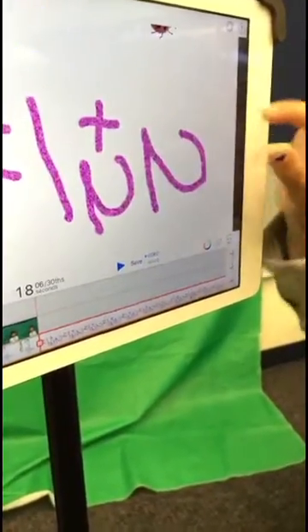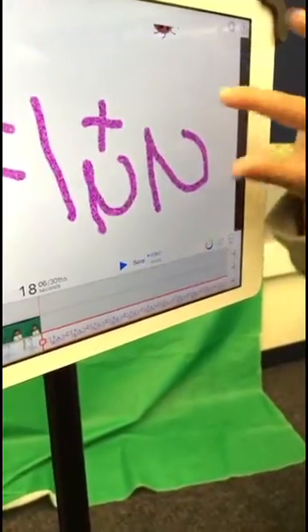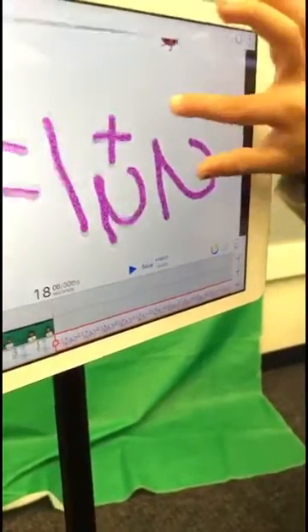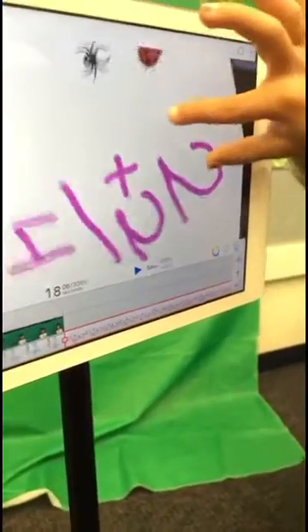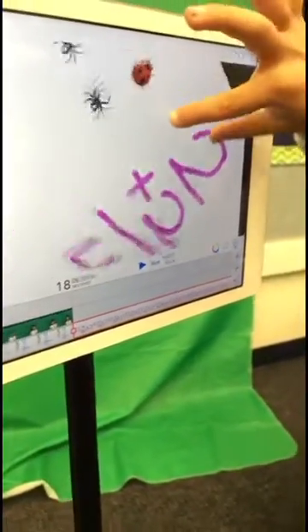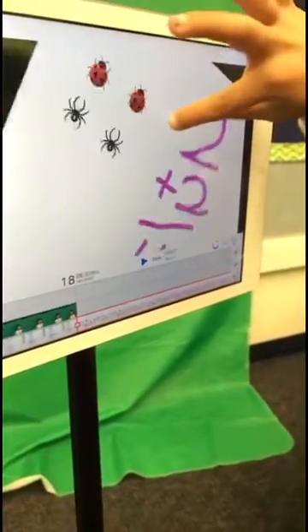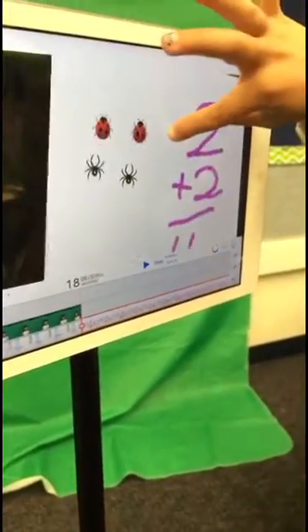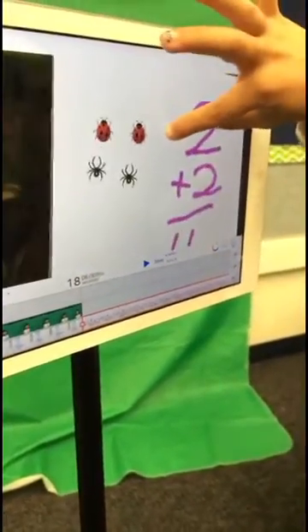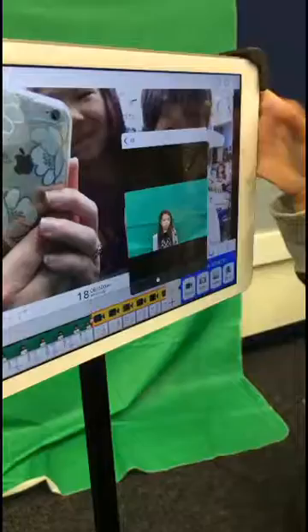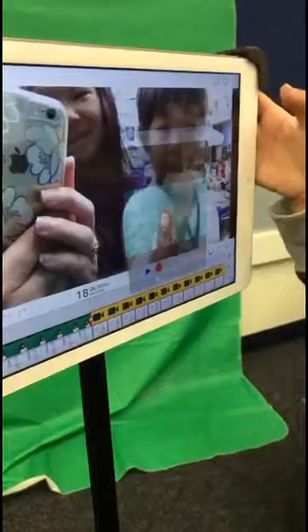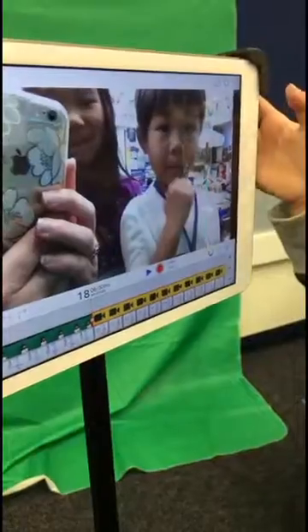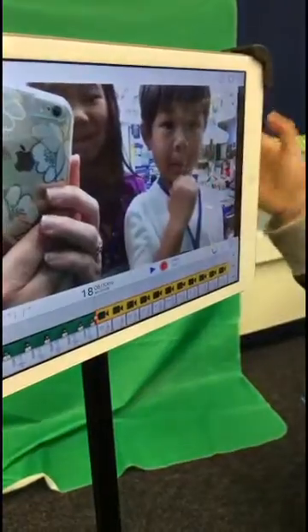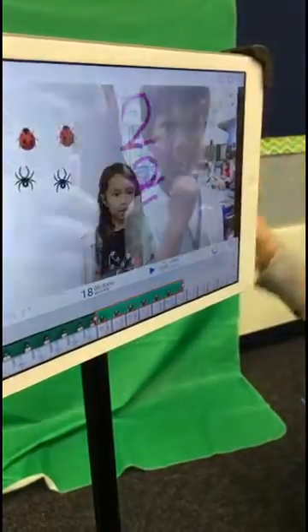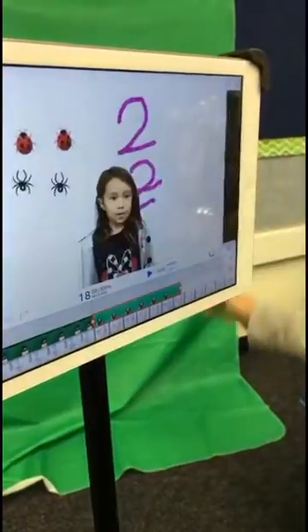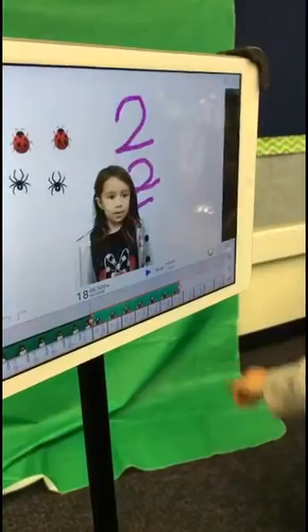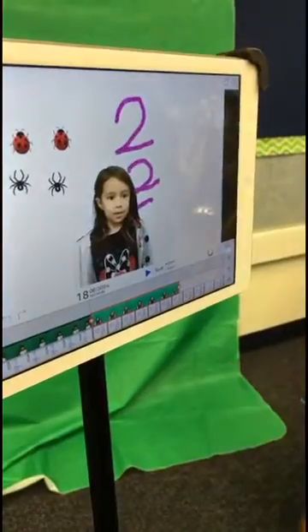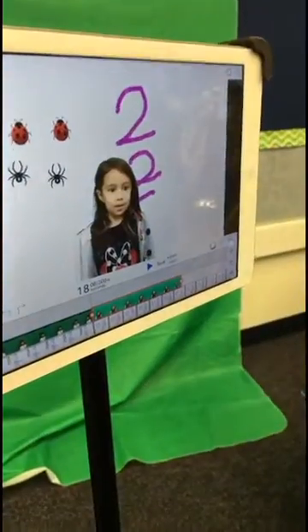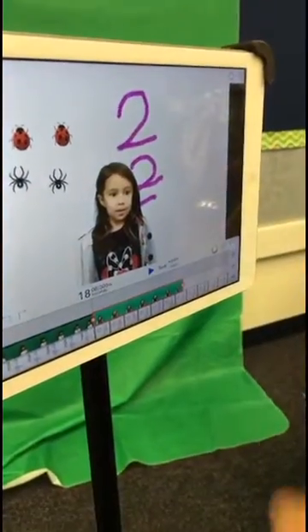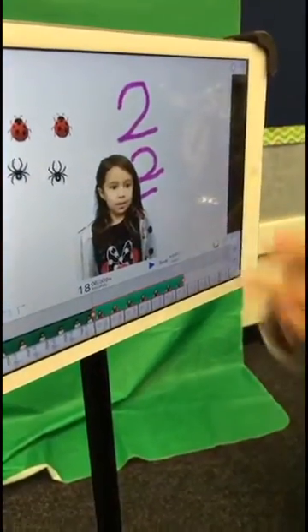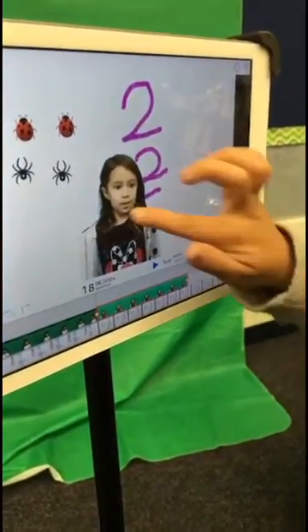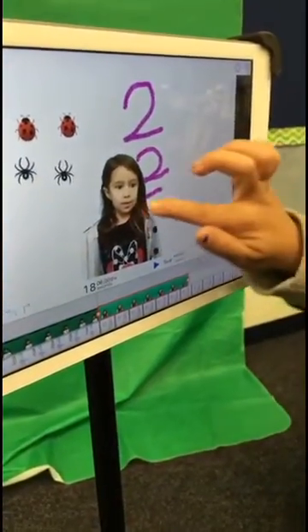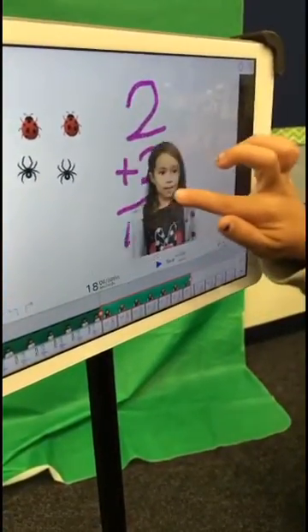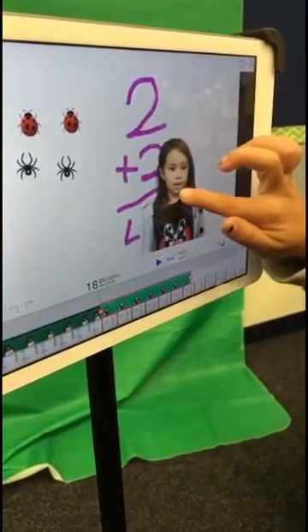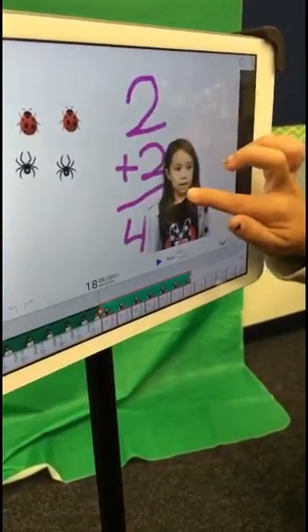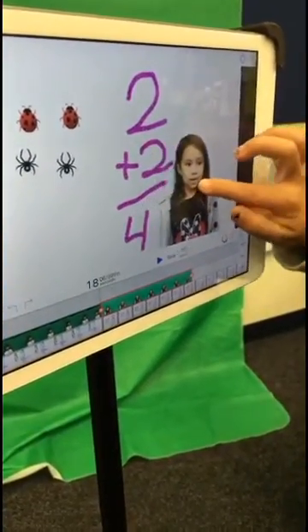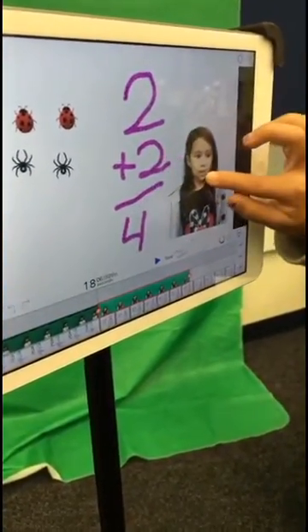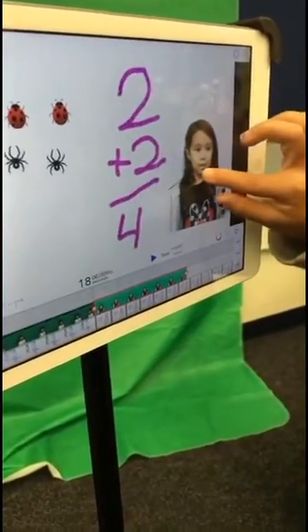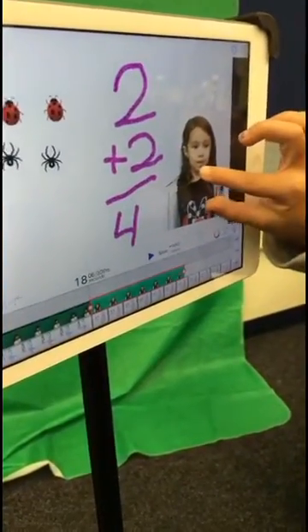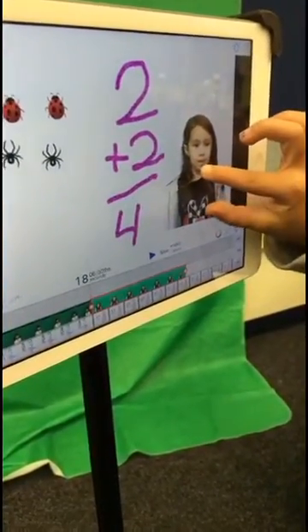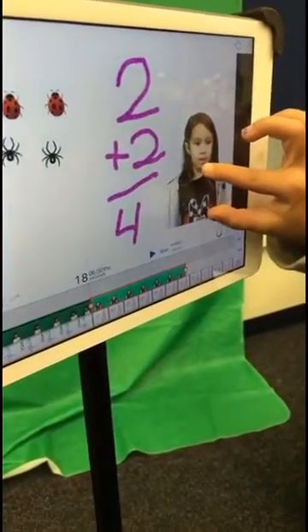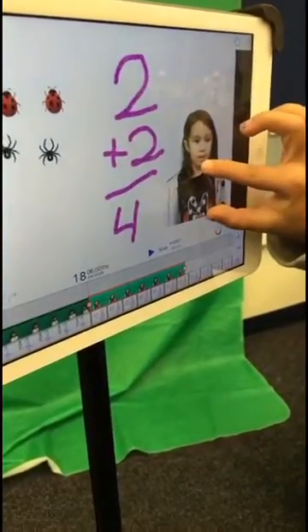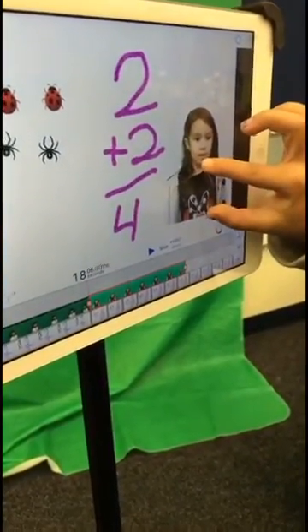Awesome! And then do you remember how to rotate it? Now move your... Yeah, good job!